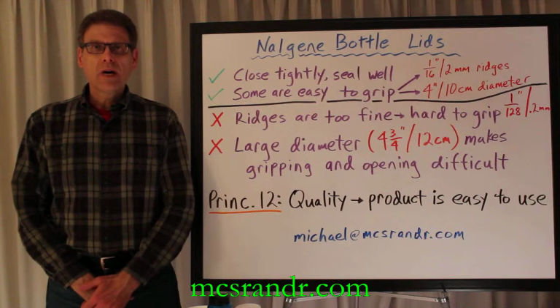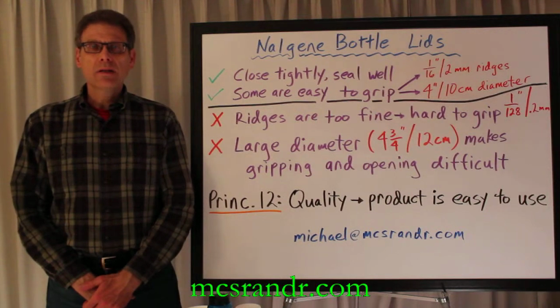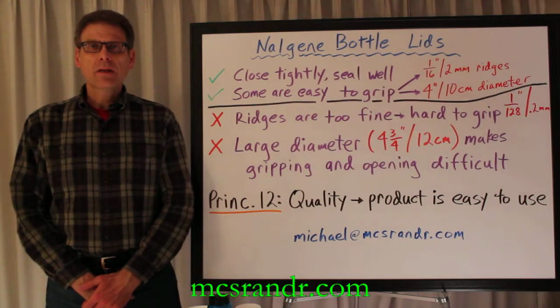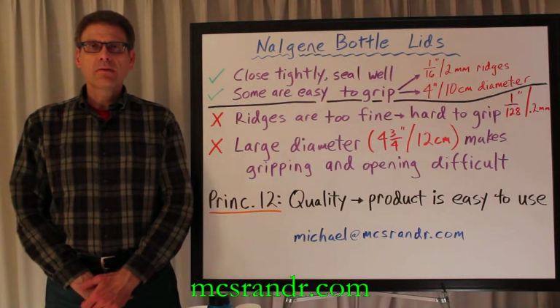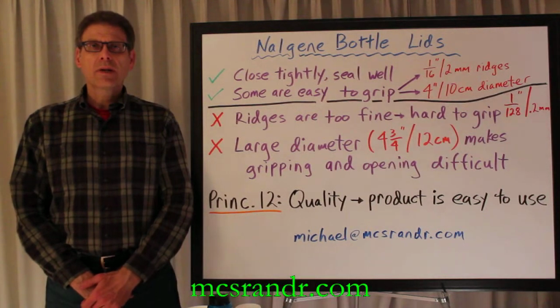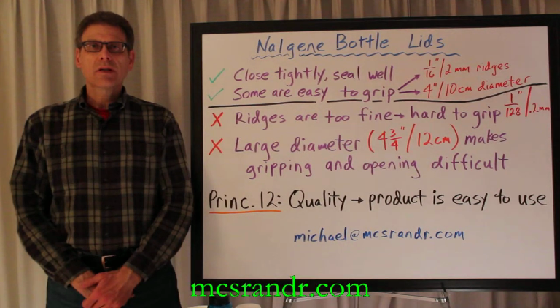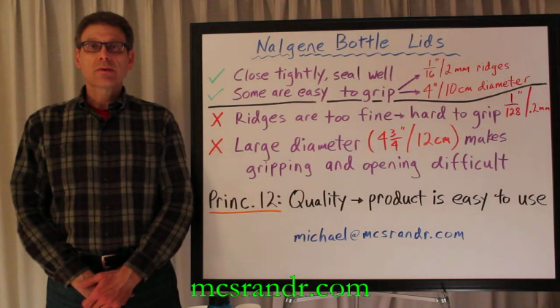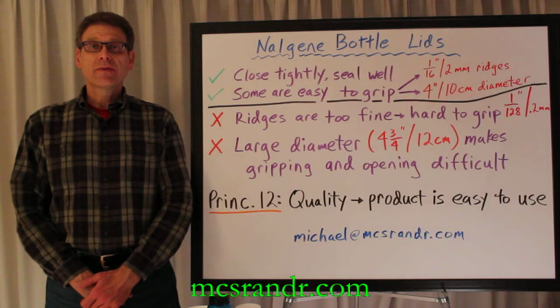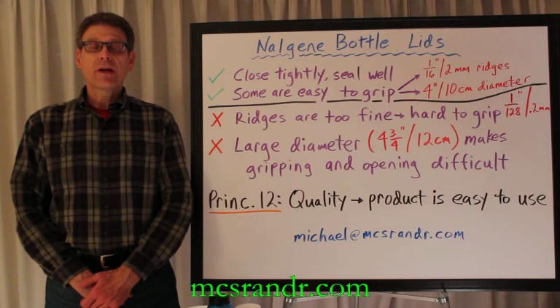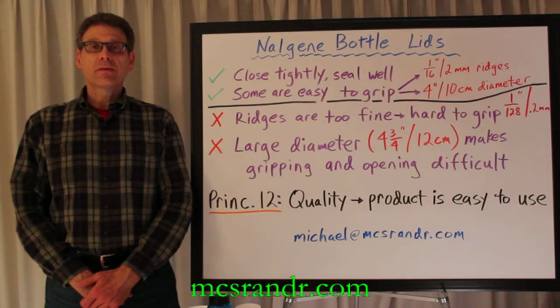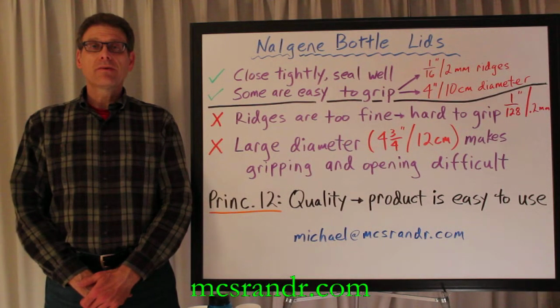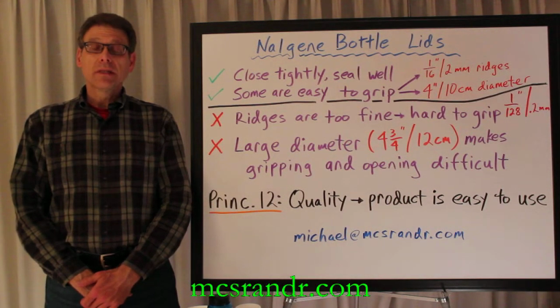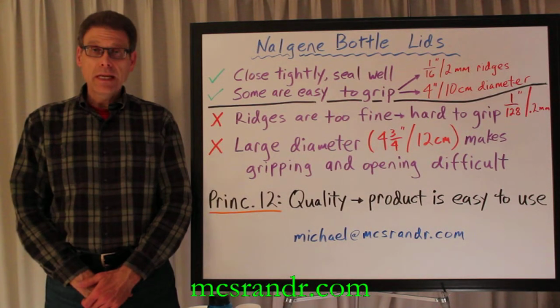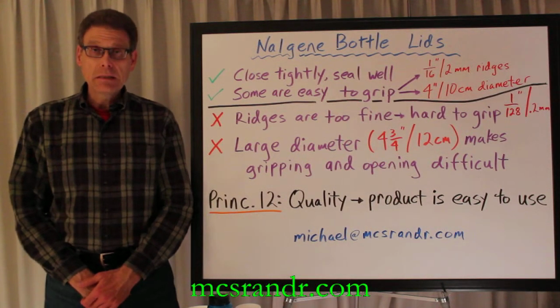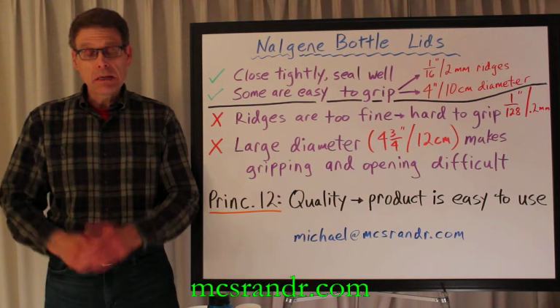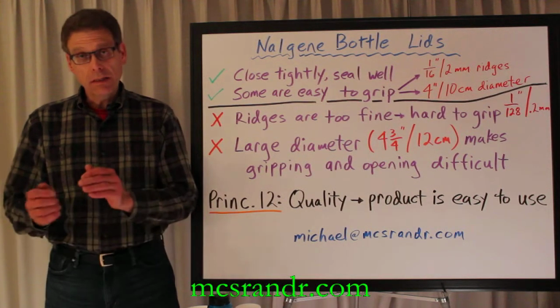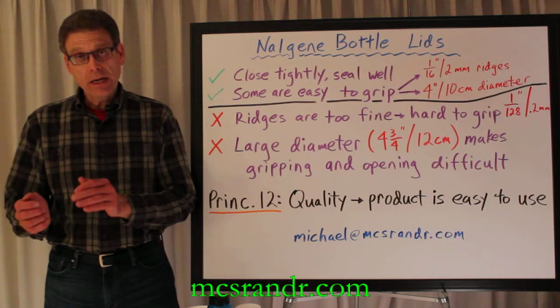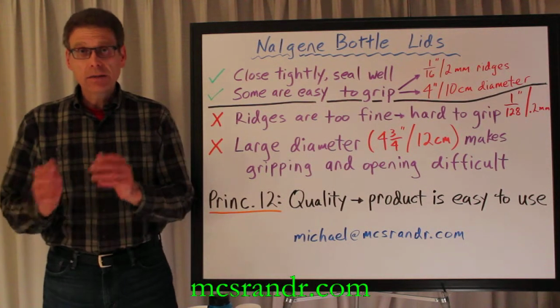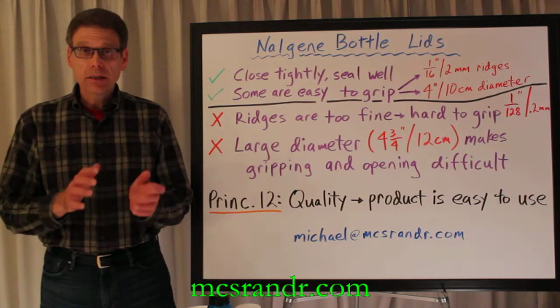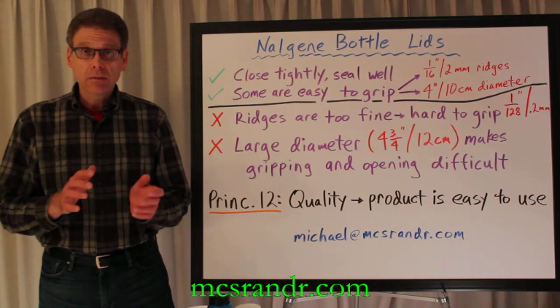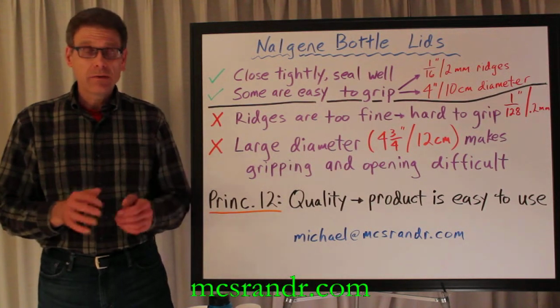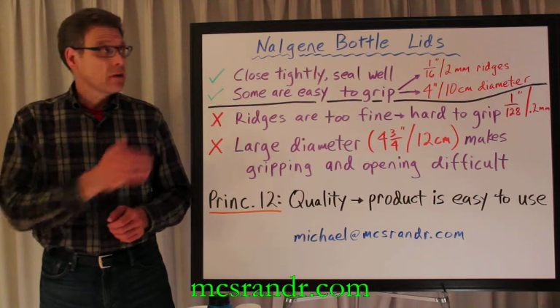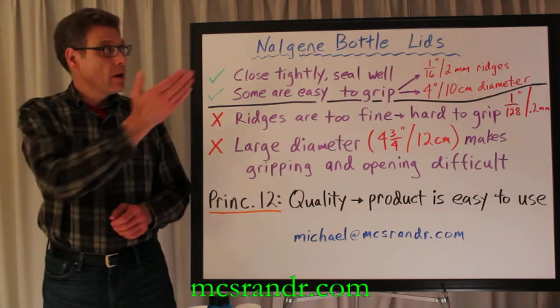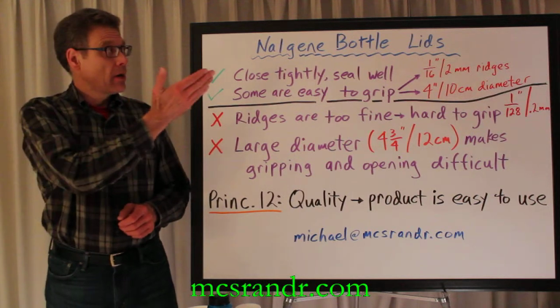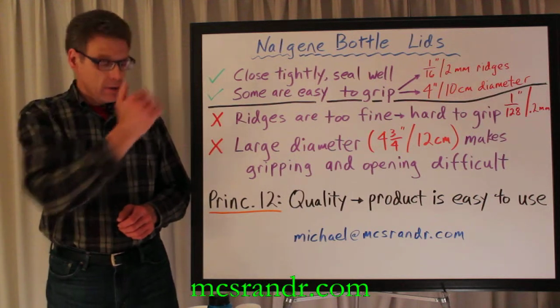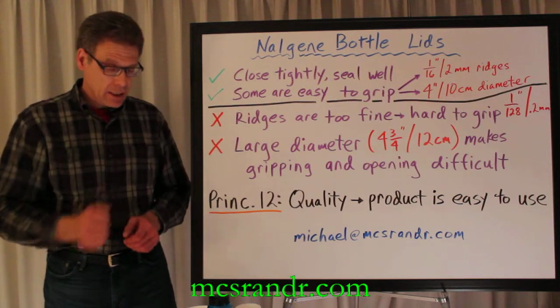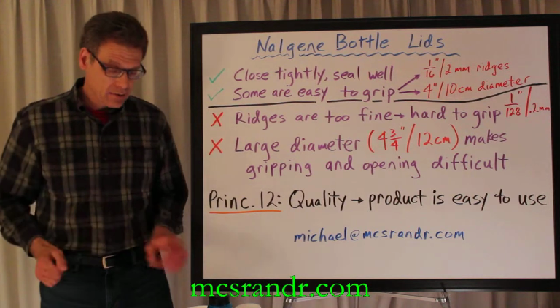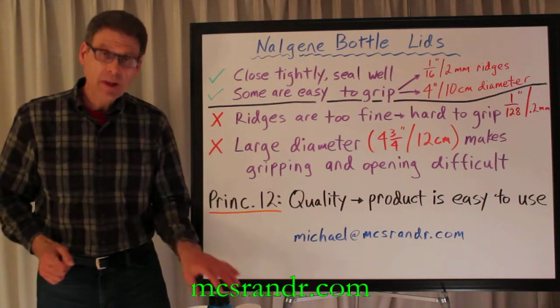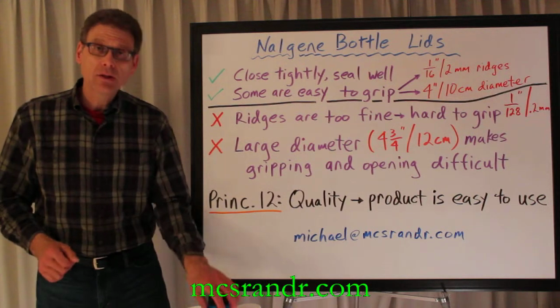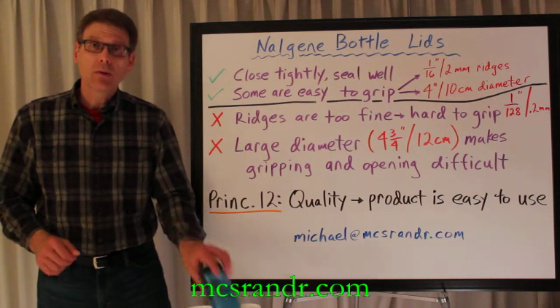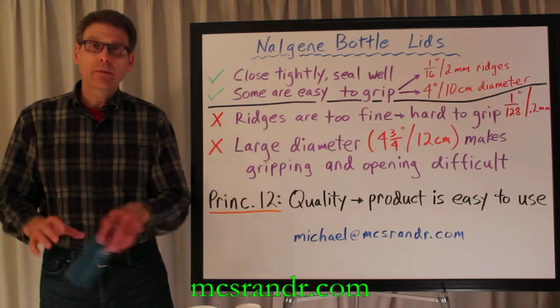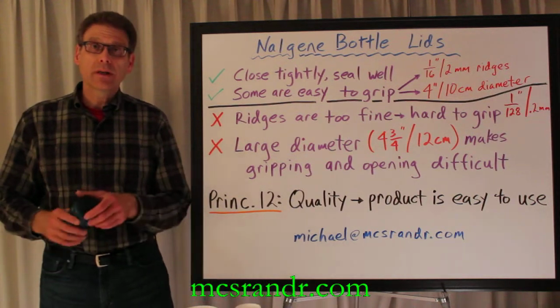Hi, it's Michael again from Michael's Customer Service Rants and Raves. Today, a little rant and a little rave about the lids from the Nalgene water bottle.